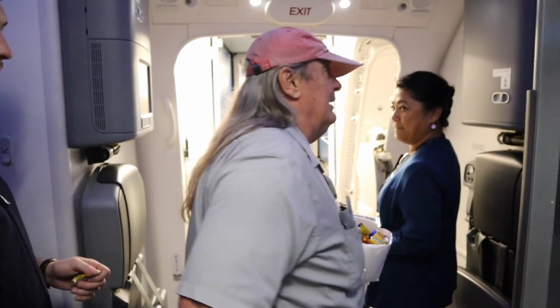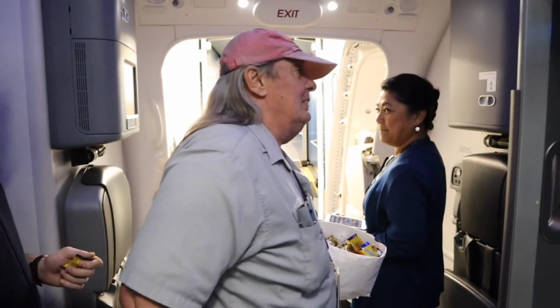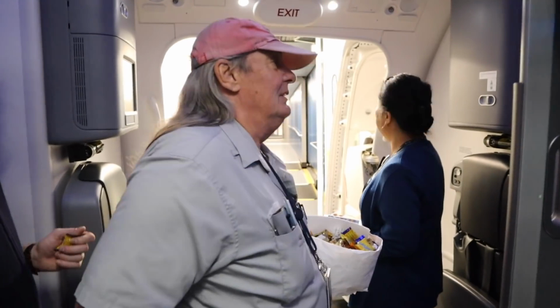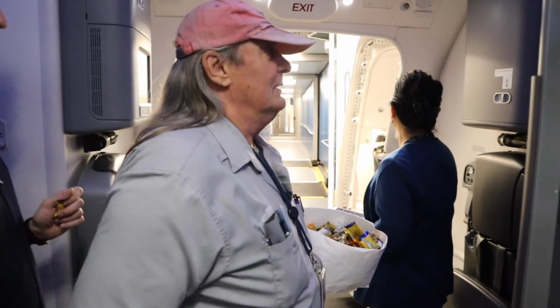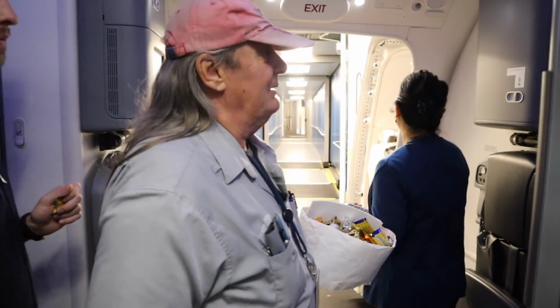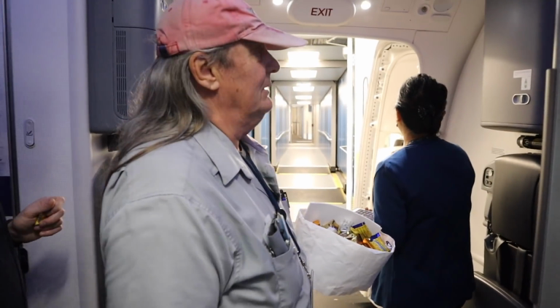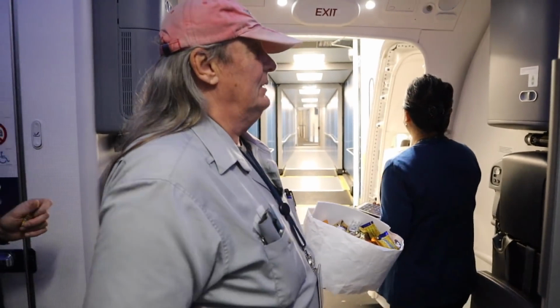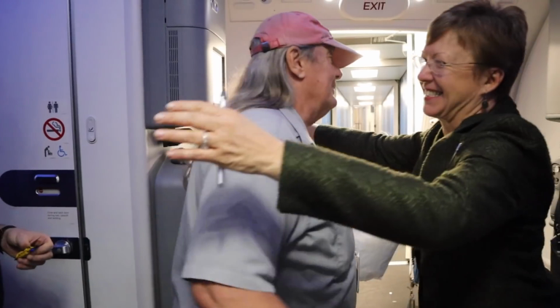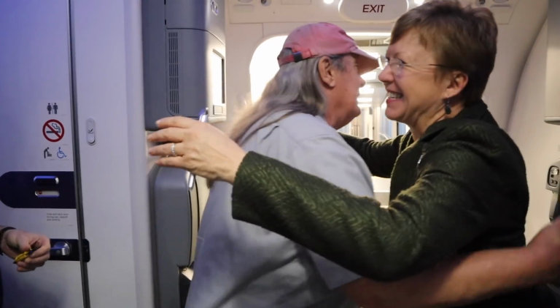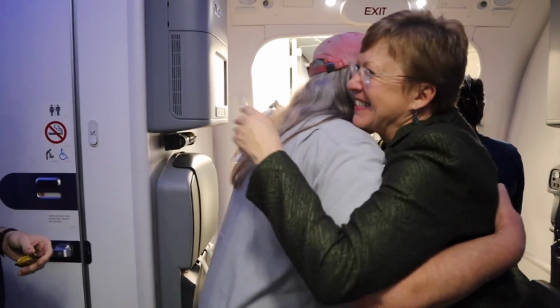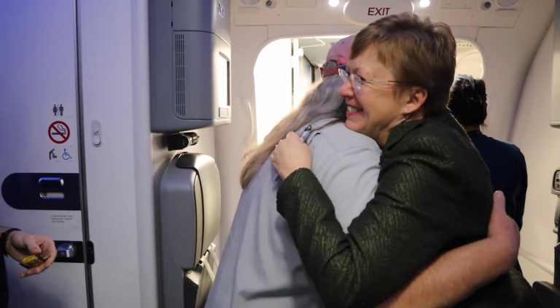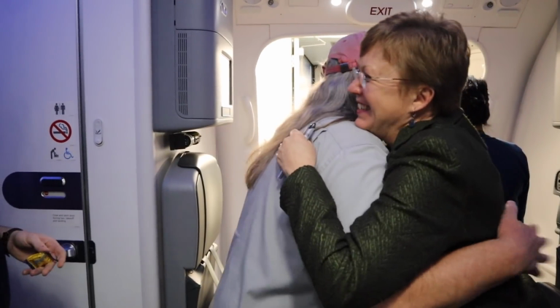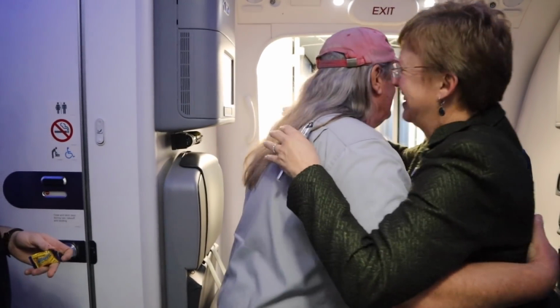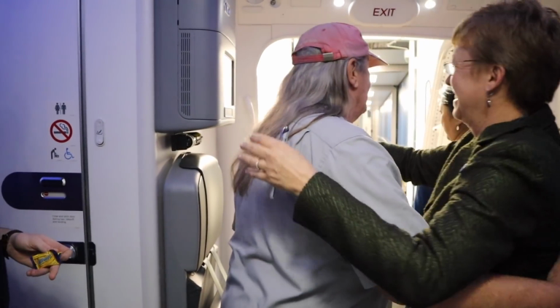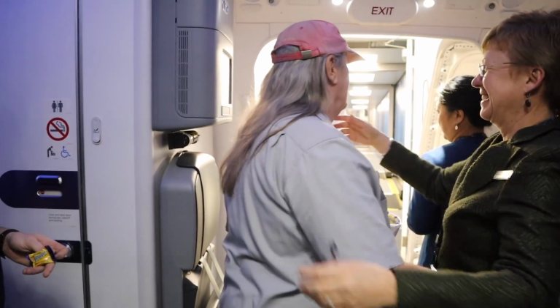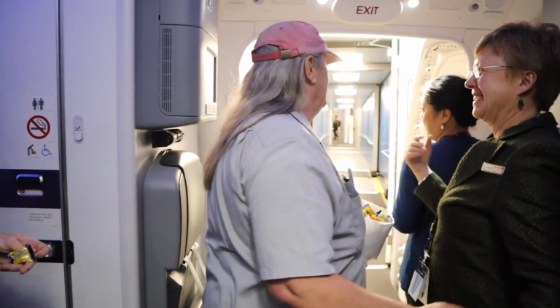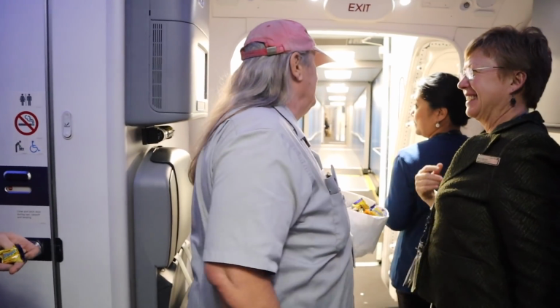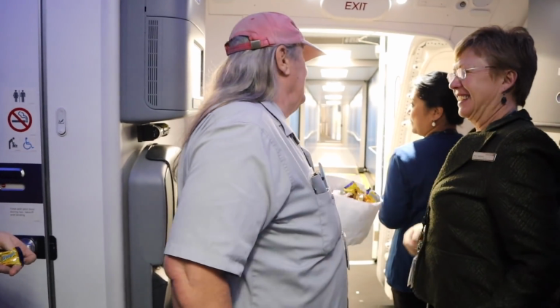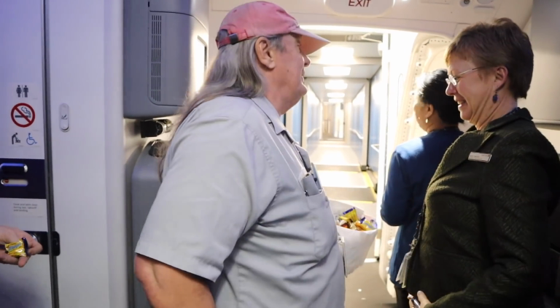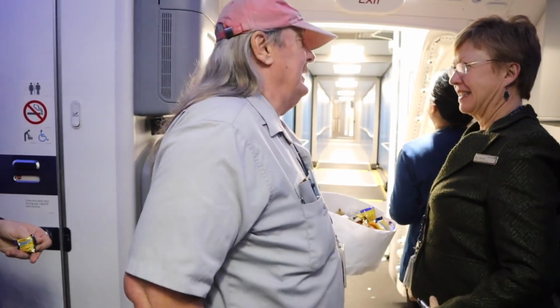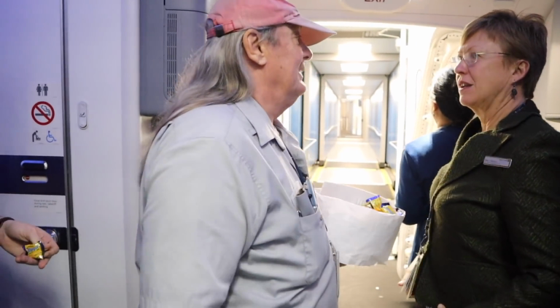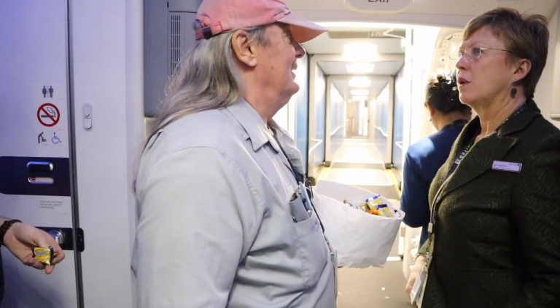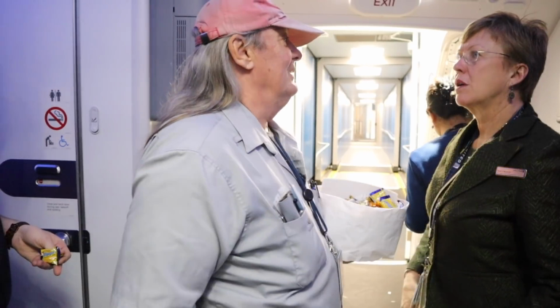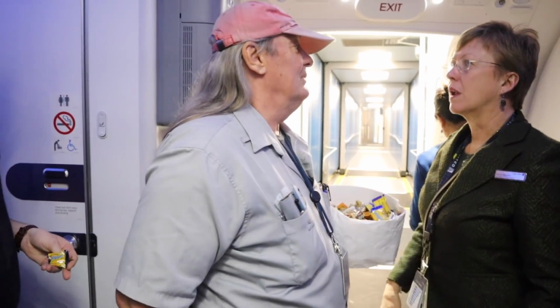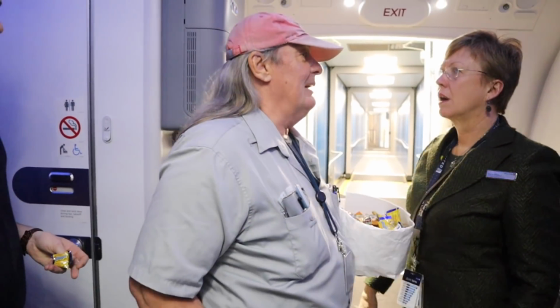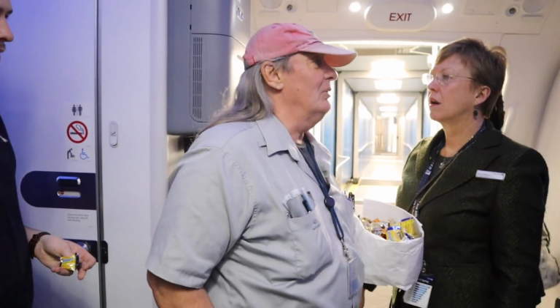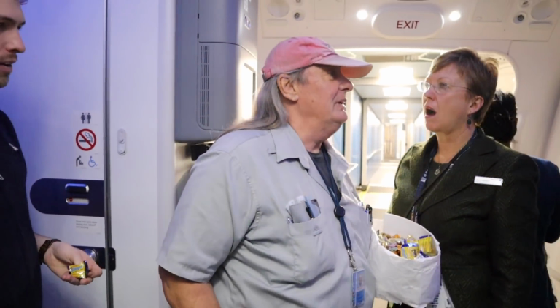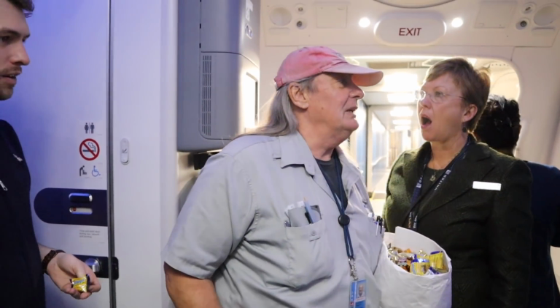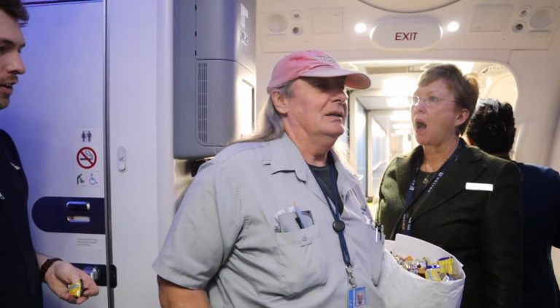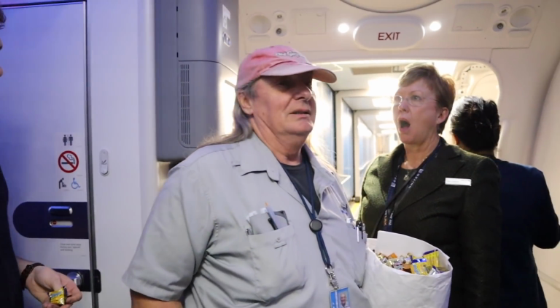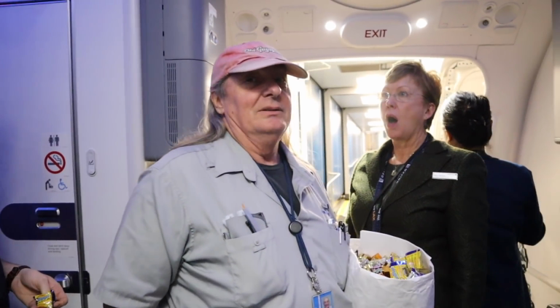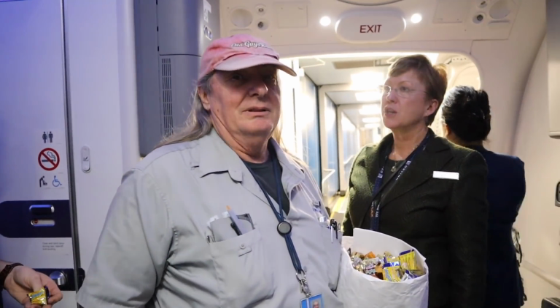Hi there! Good to see you. It's a good thing you caught me — today's my last day. Where are you going? I'm going to retire. Congratulations! Today's my last day.